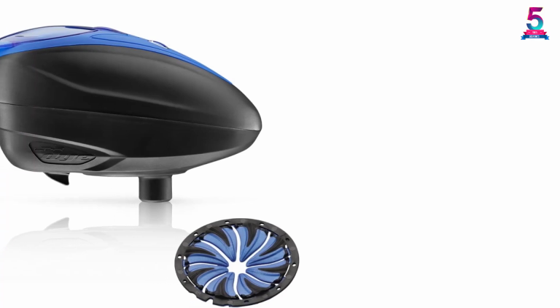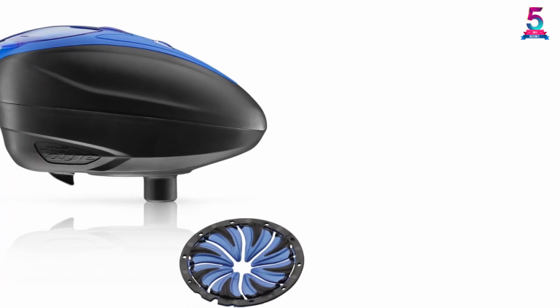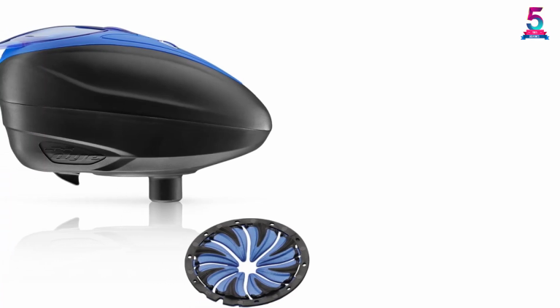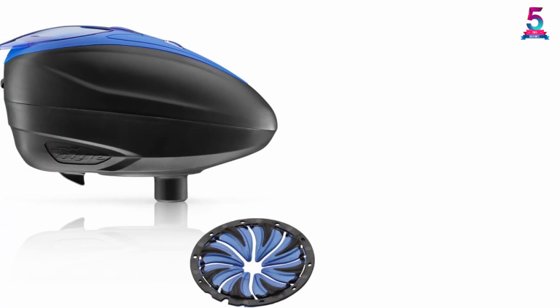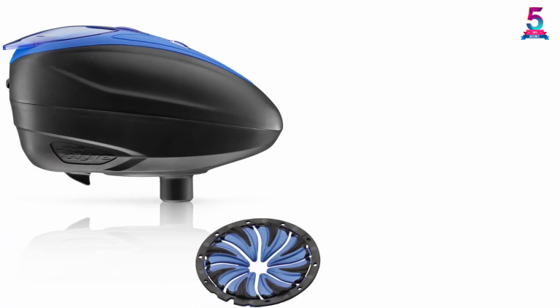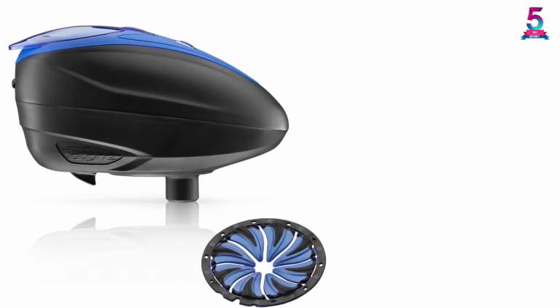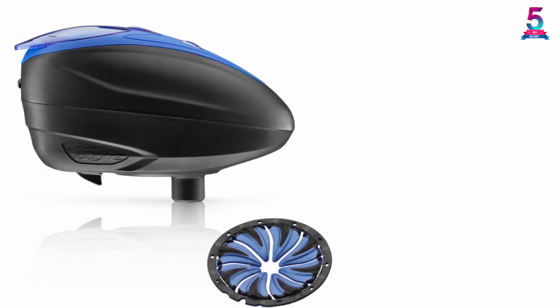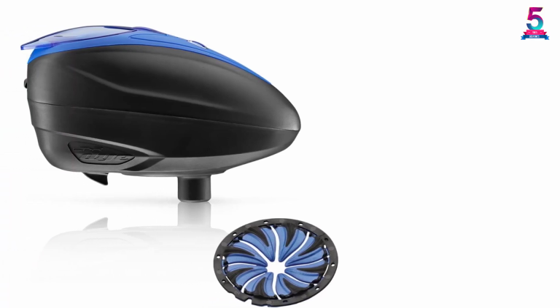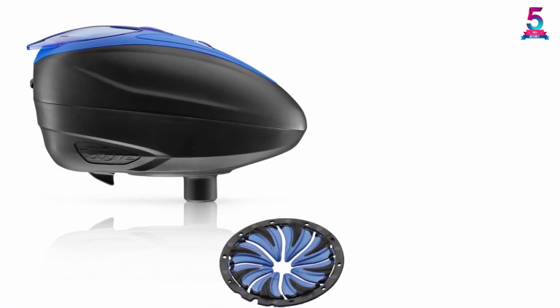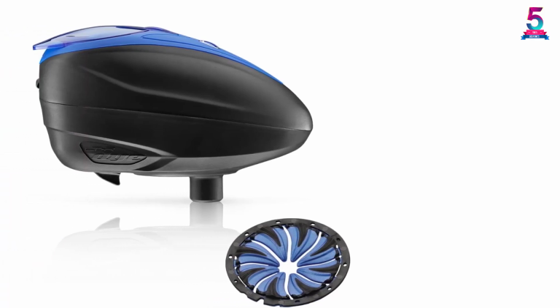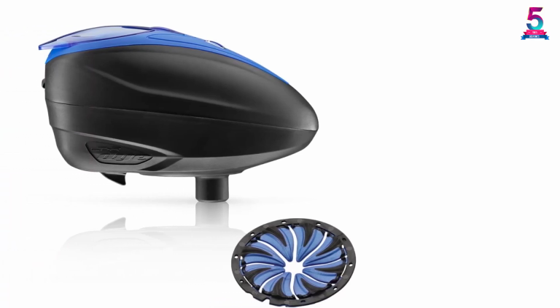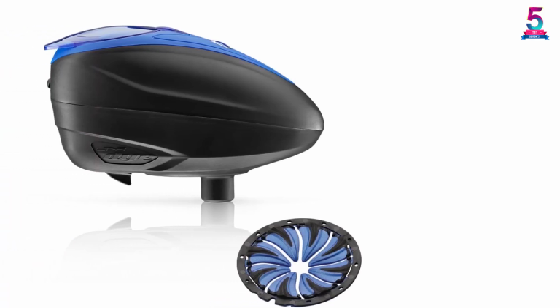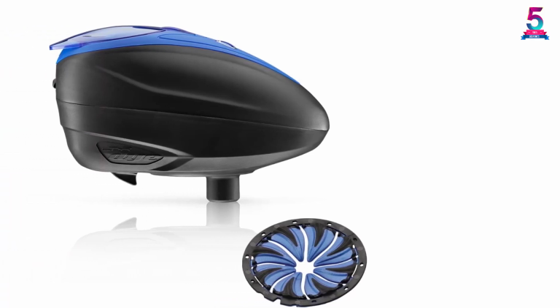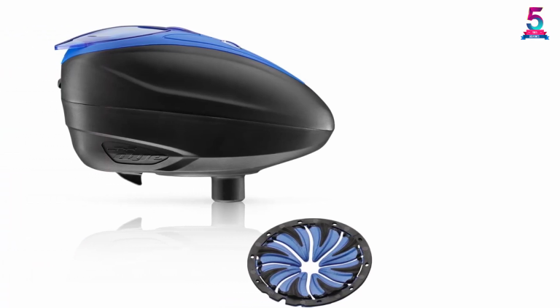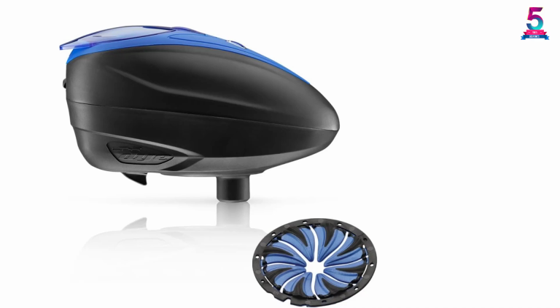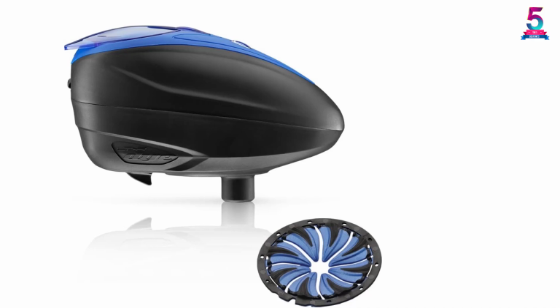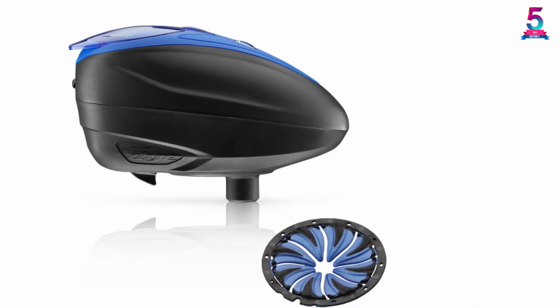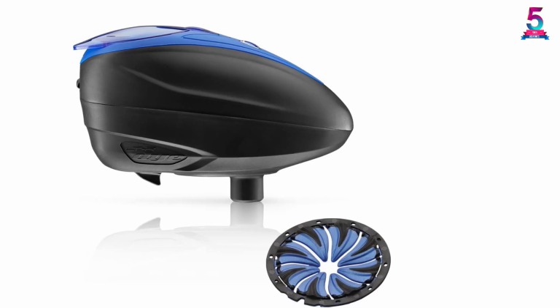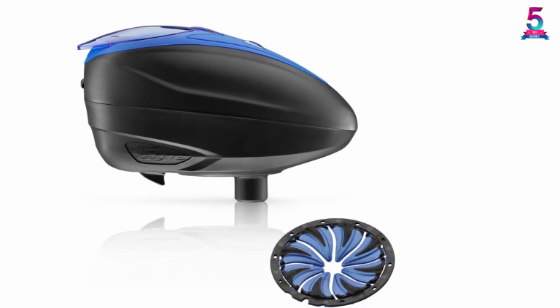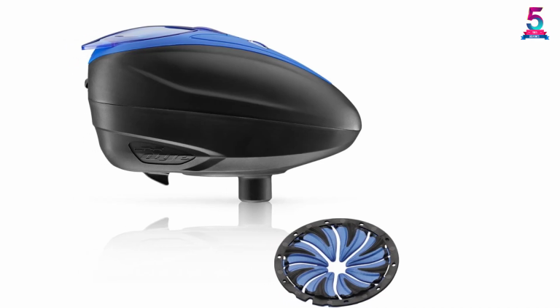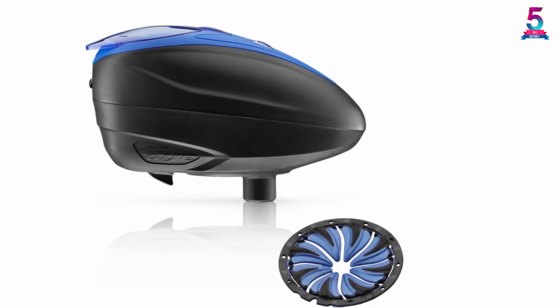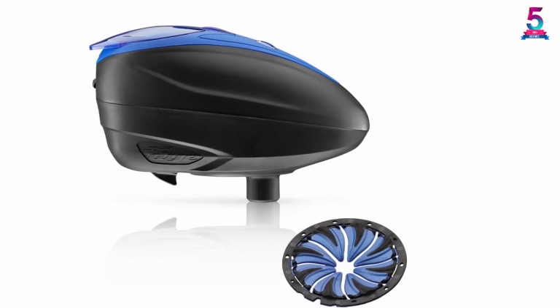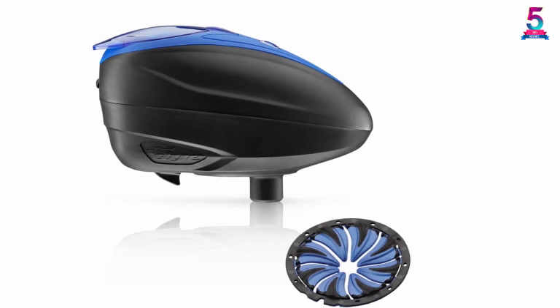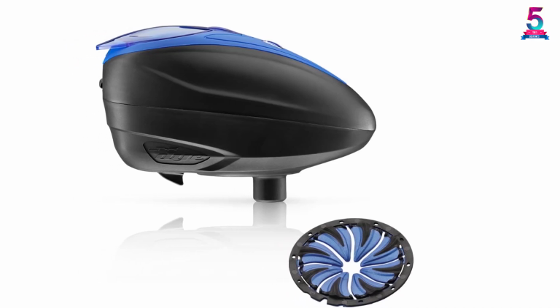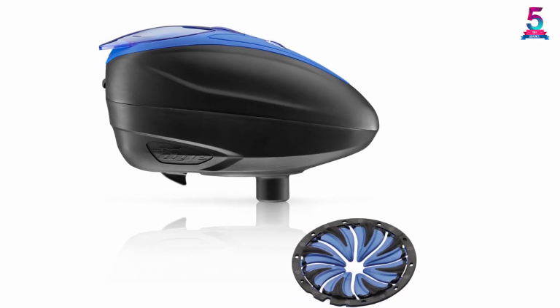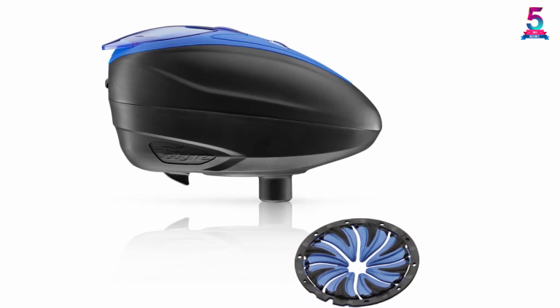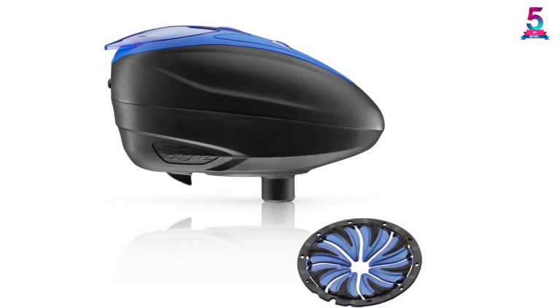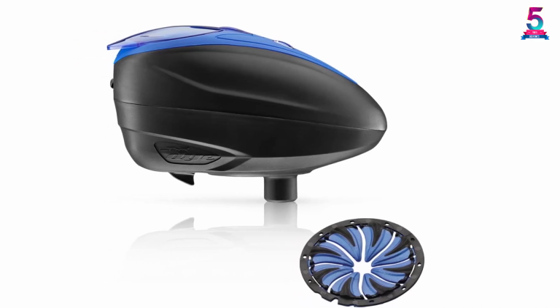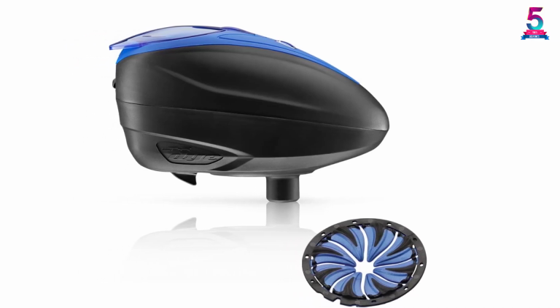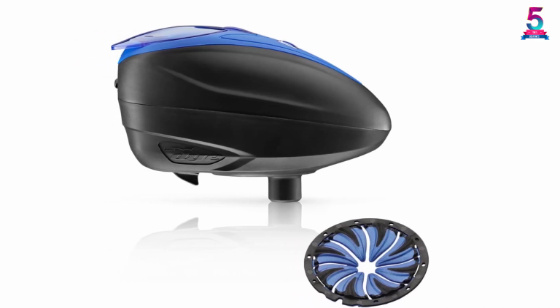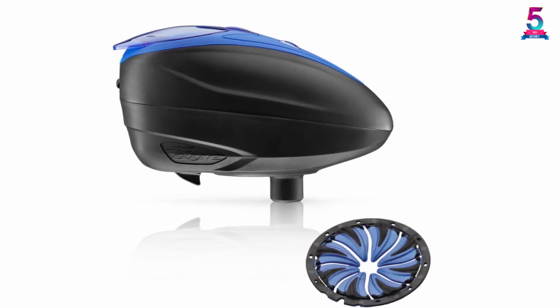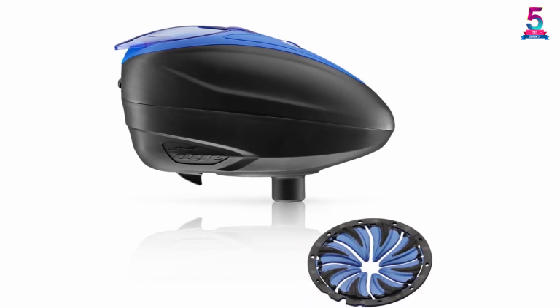It can work underwater for some time. The loader has a blackout tops feature to allow you to turn off the LED when it is dark.